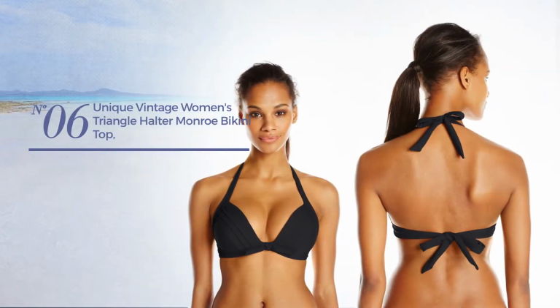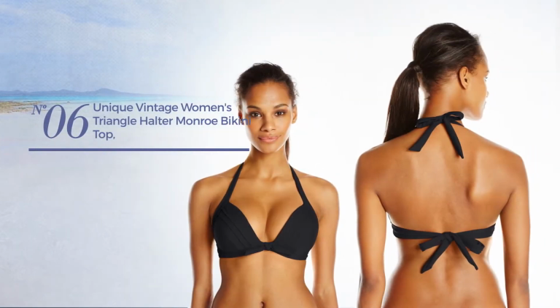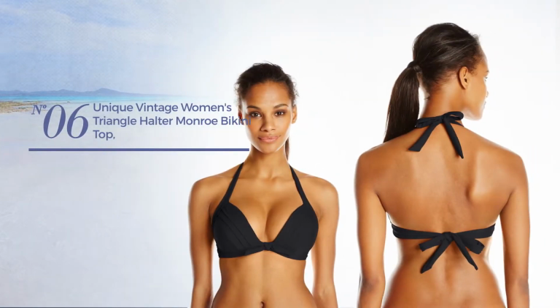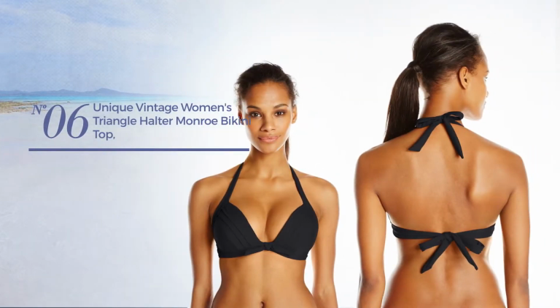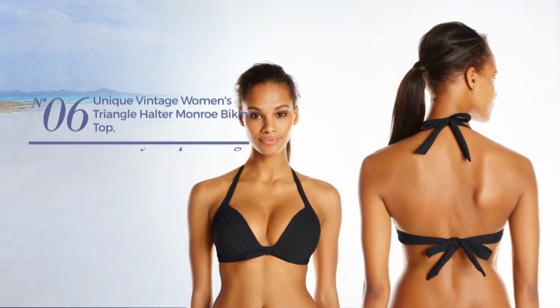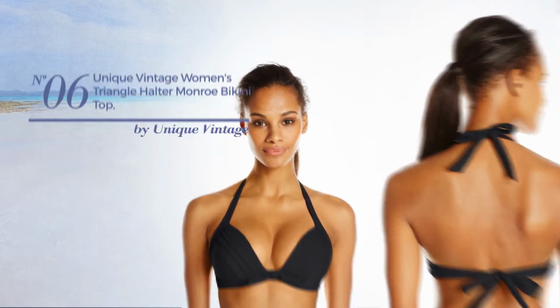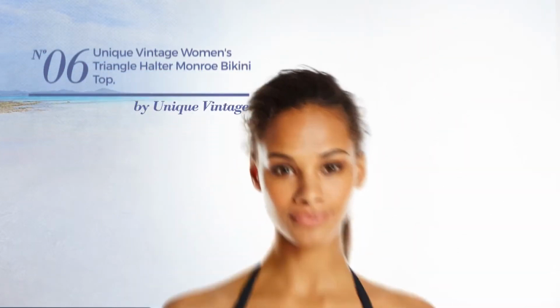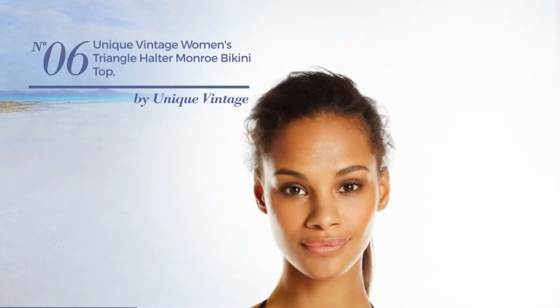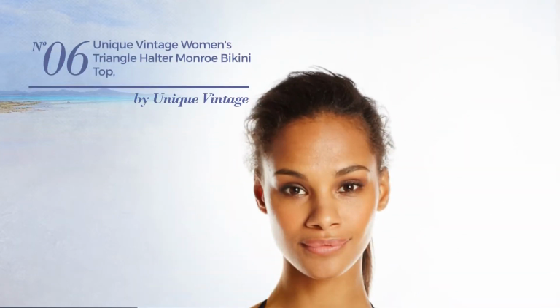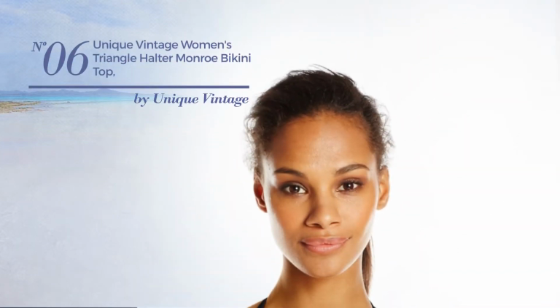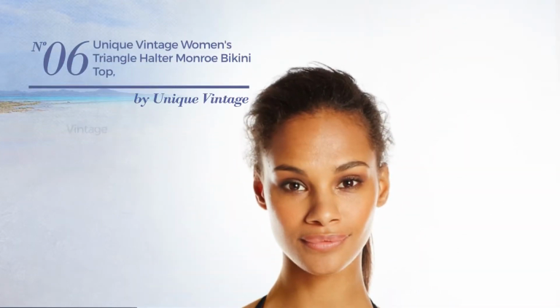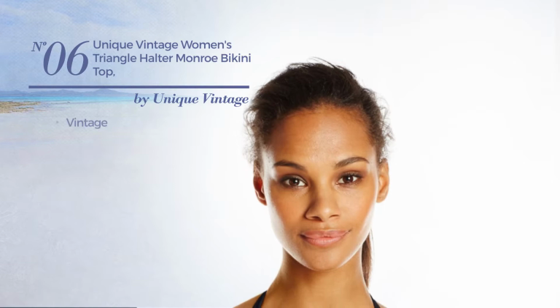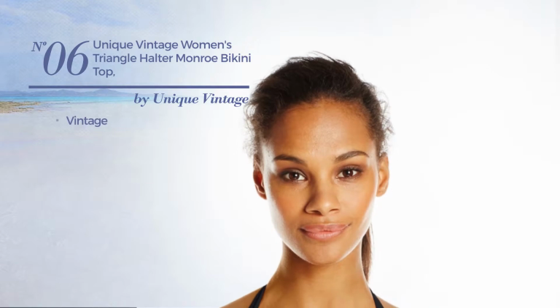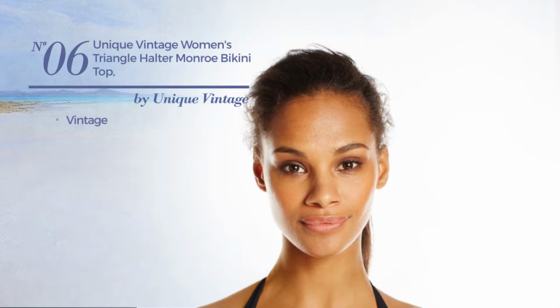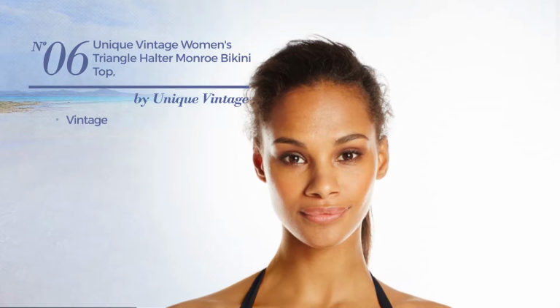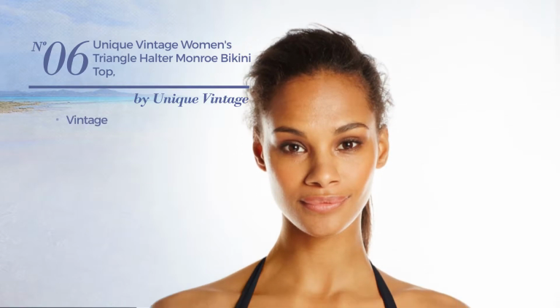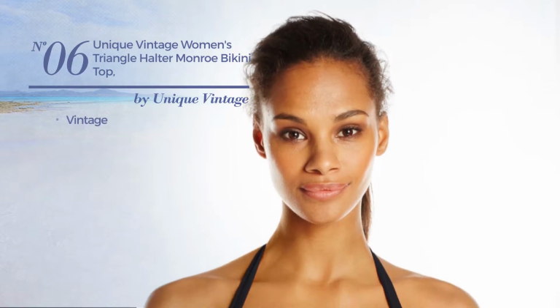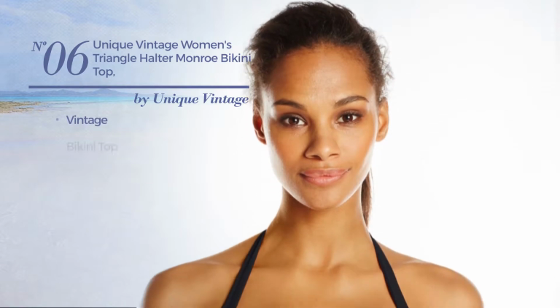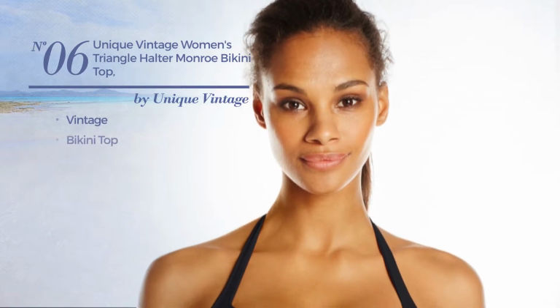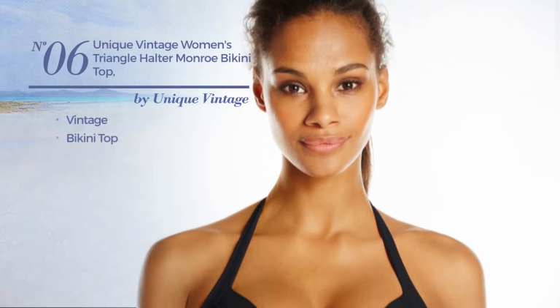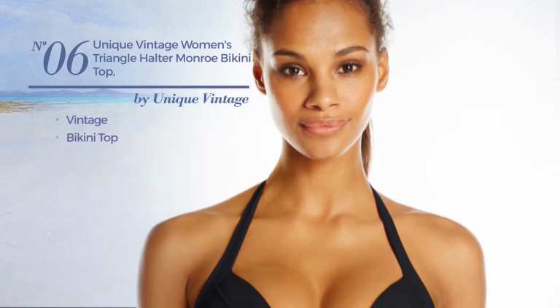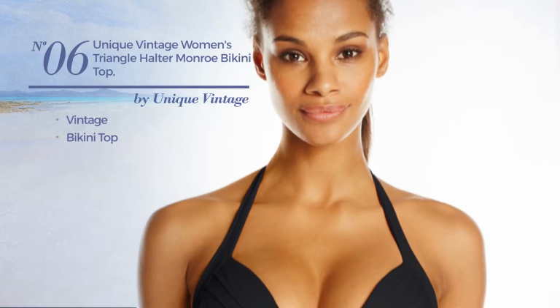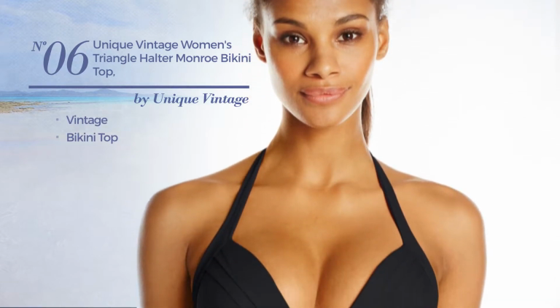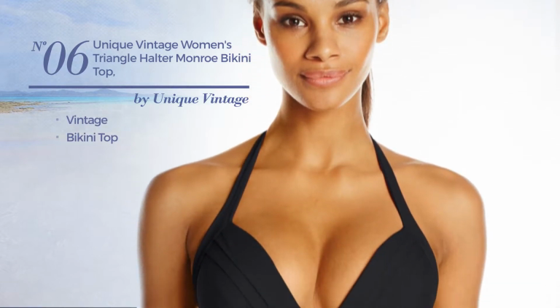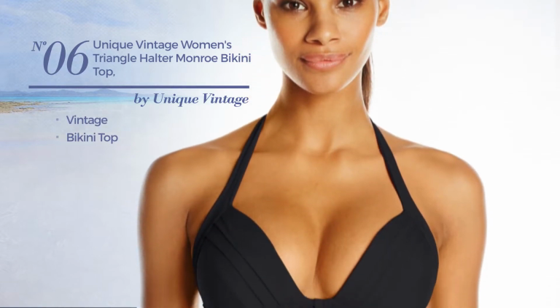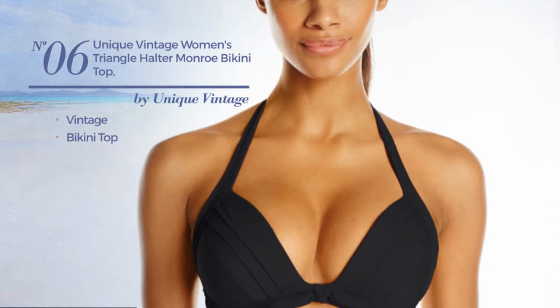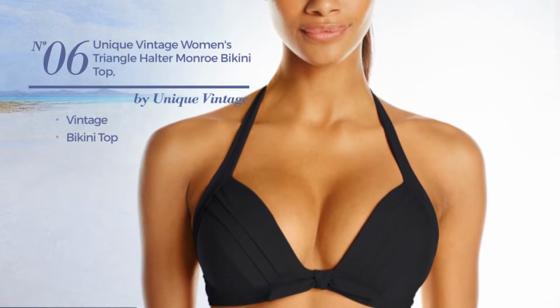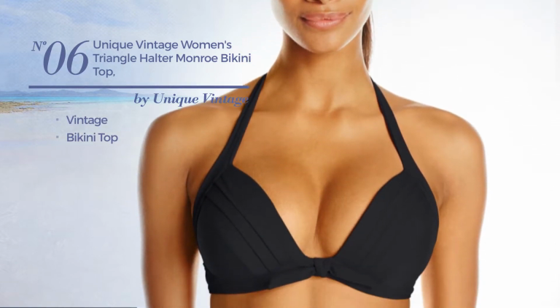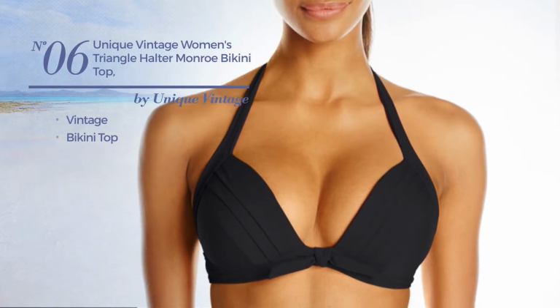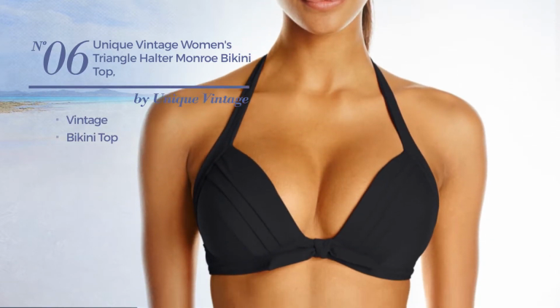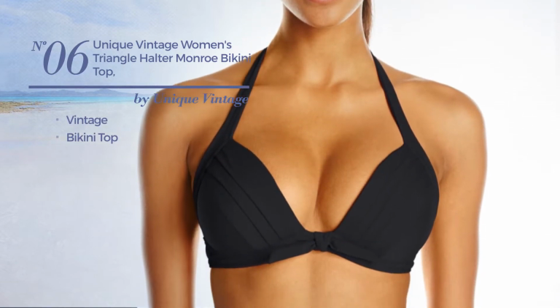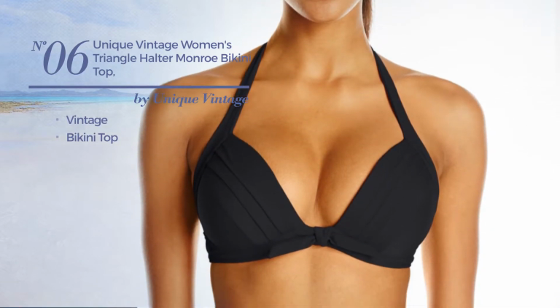Number 6. Featuring a vintage, with a bikini top. Available in 10 other colors.